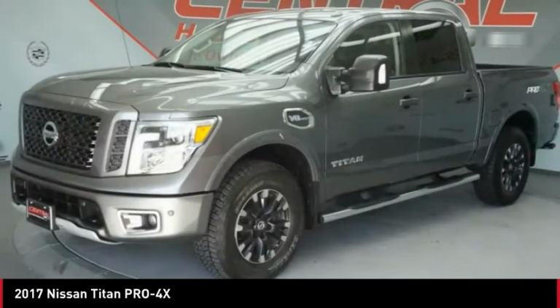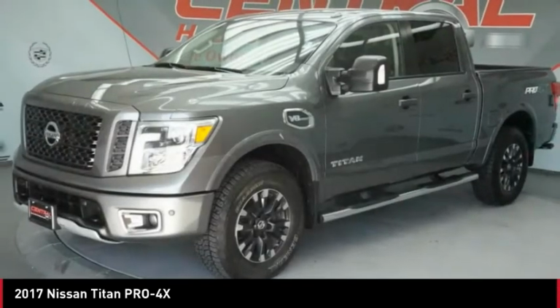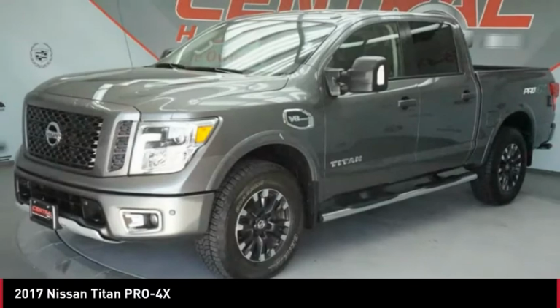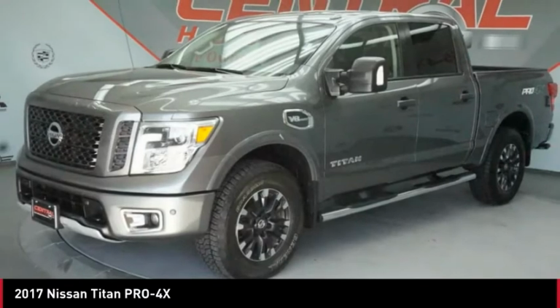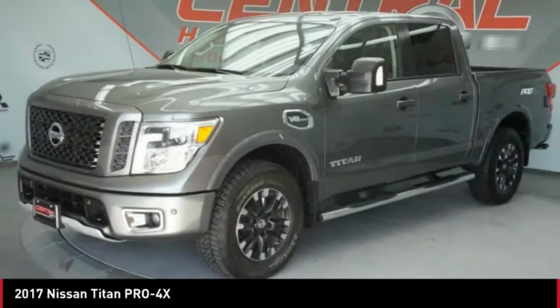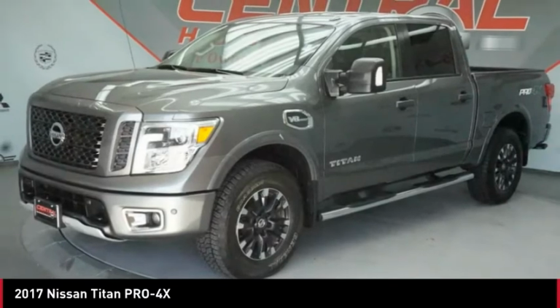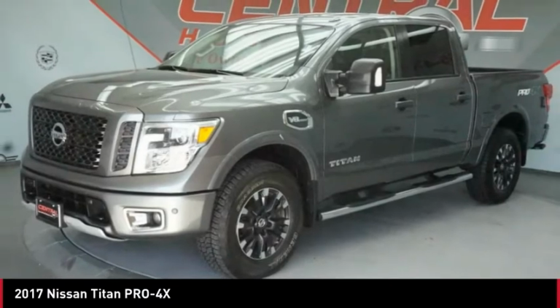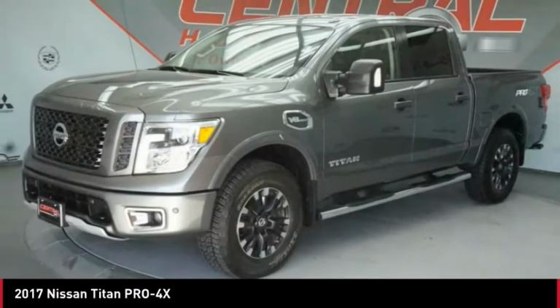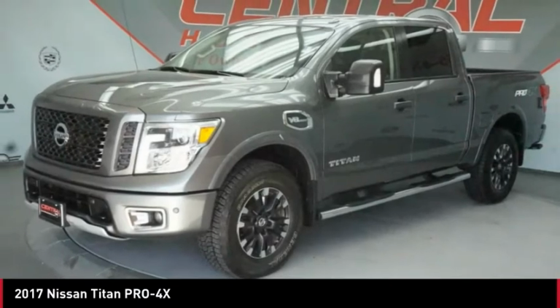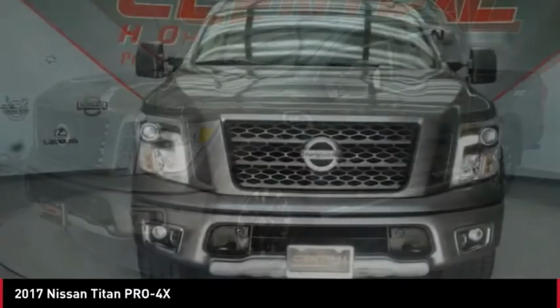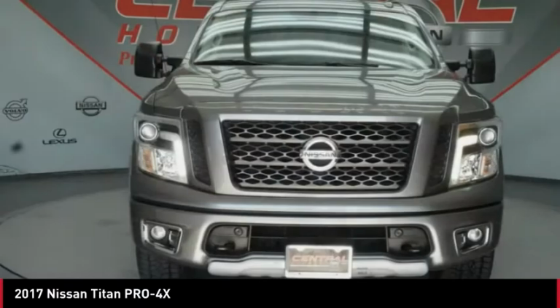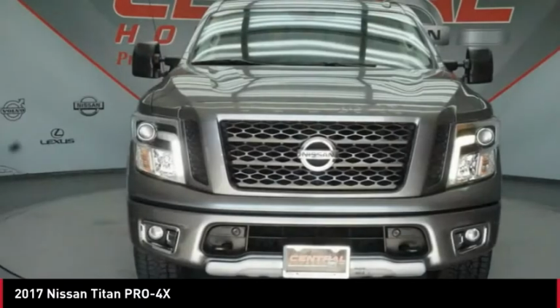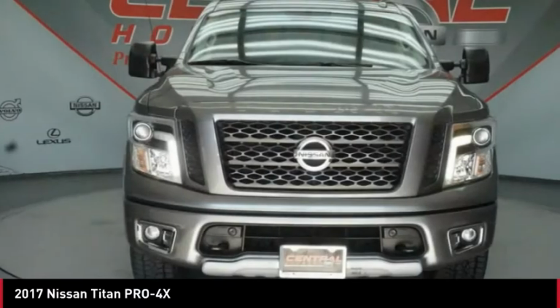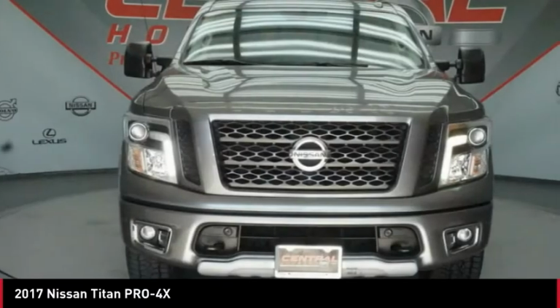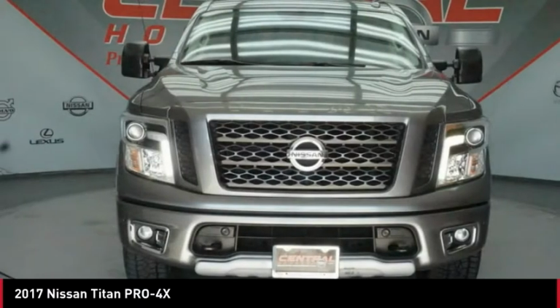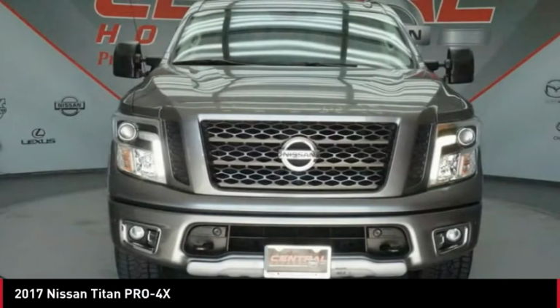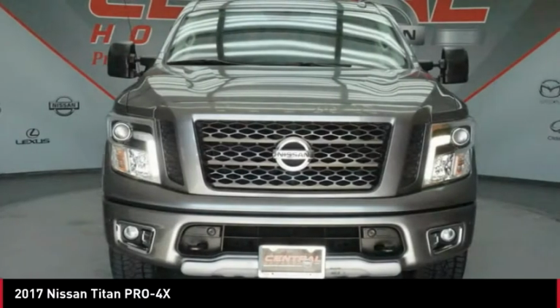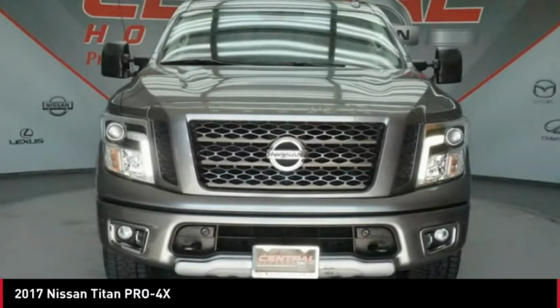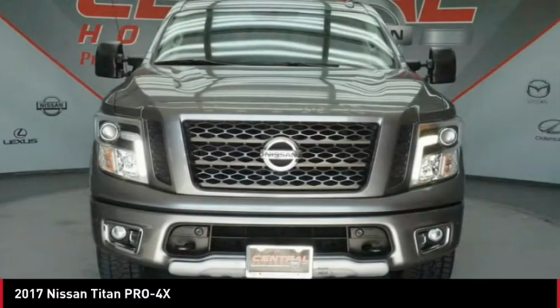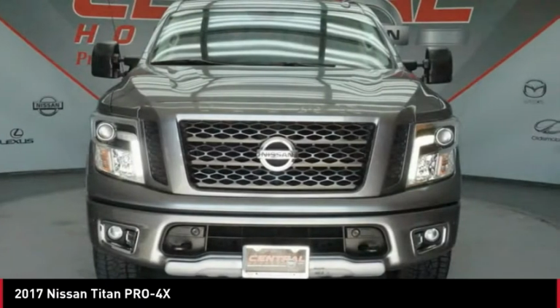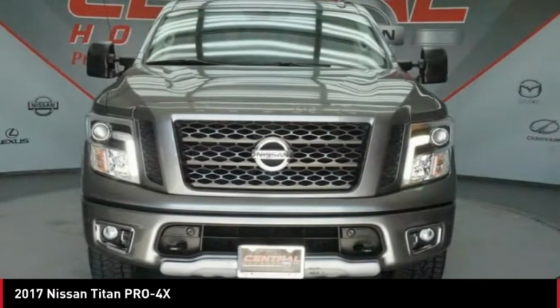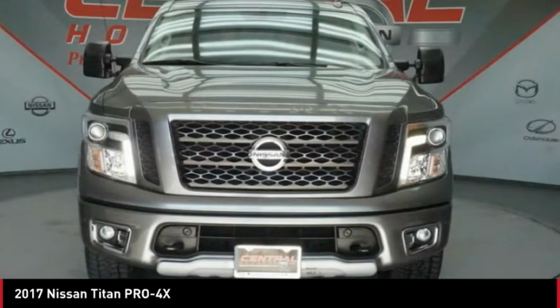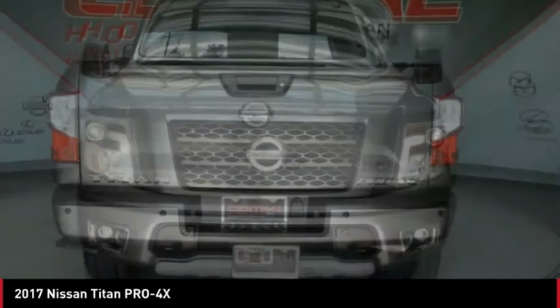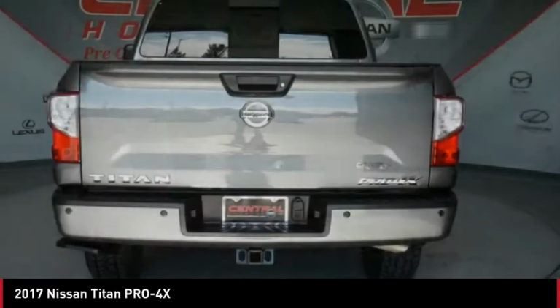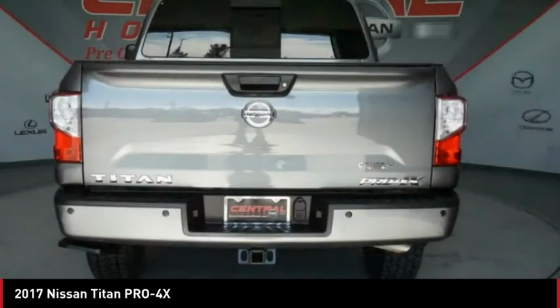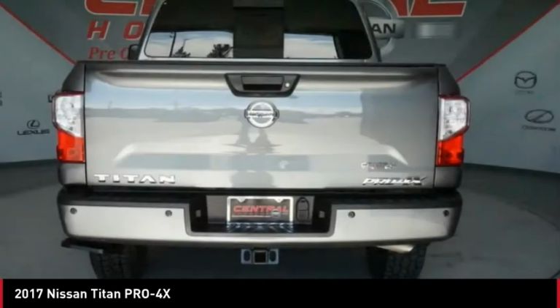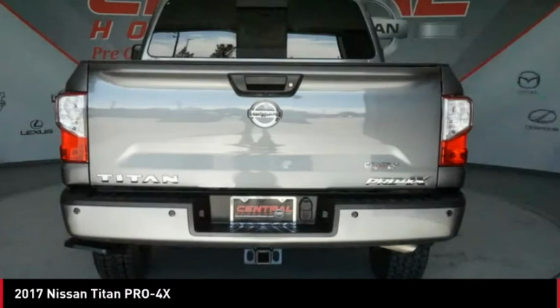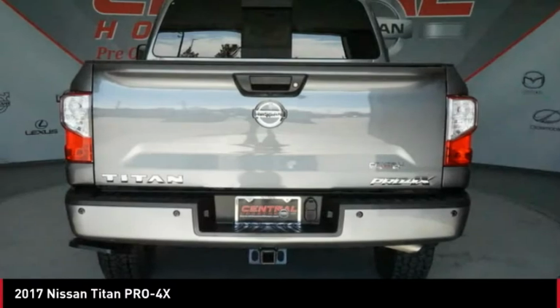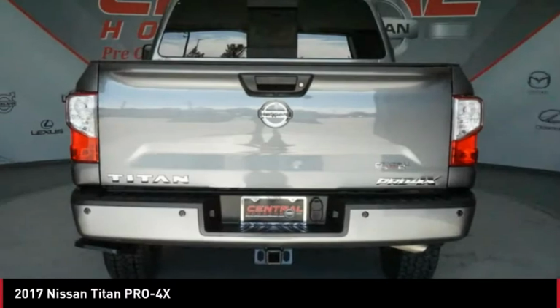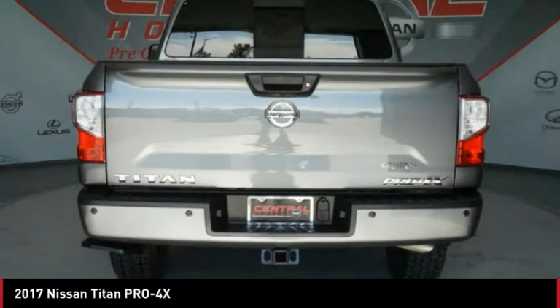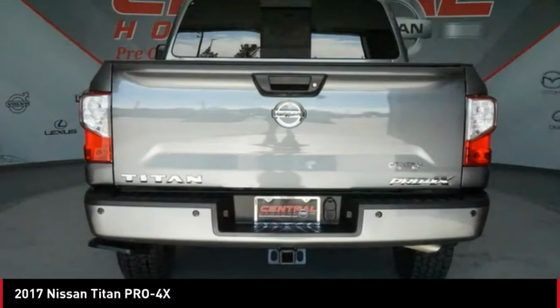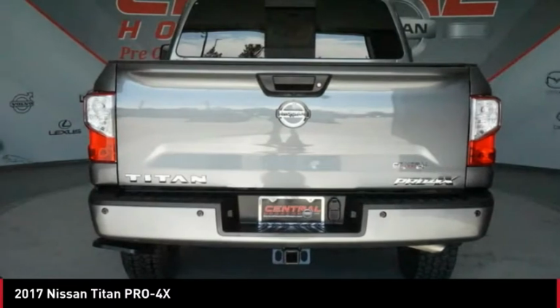Fog Lights, Braking Assist, Ambient Lighting. This beauty will make even your house keys jealous. Drive it today.